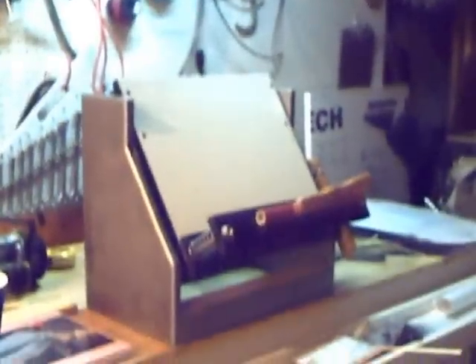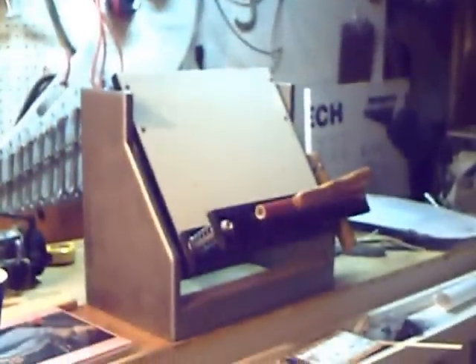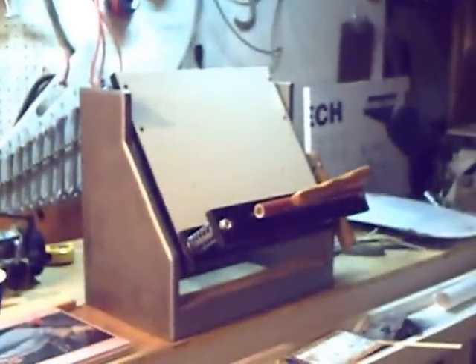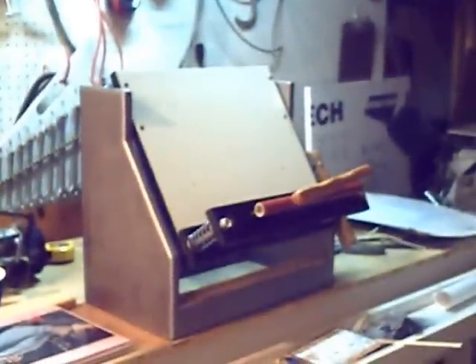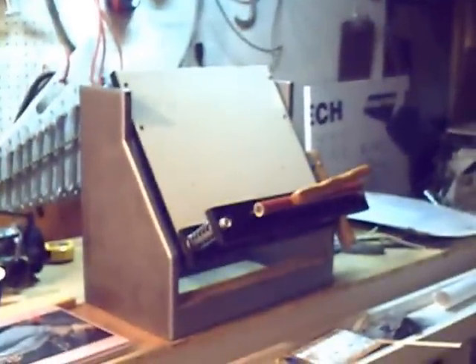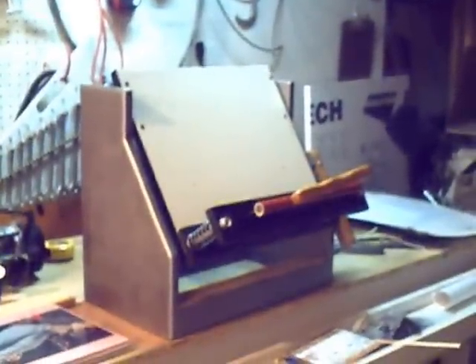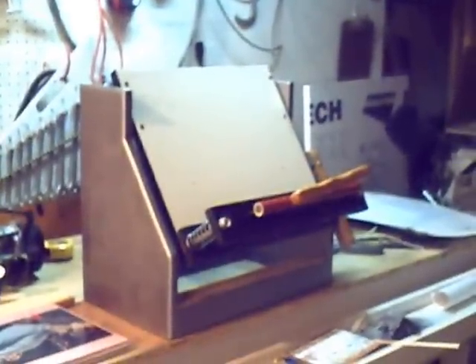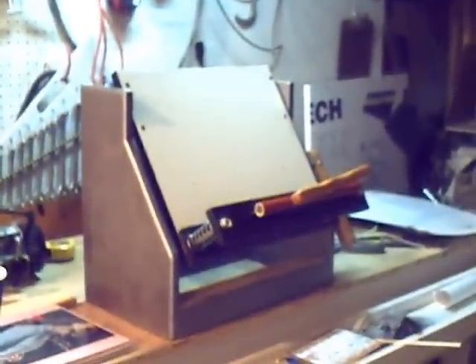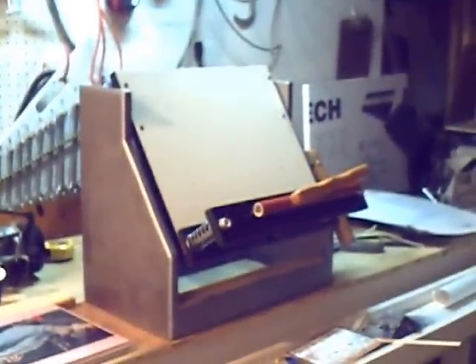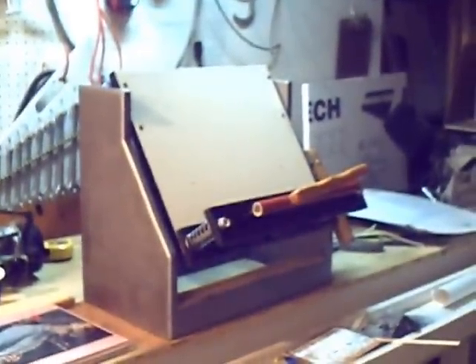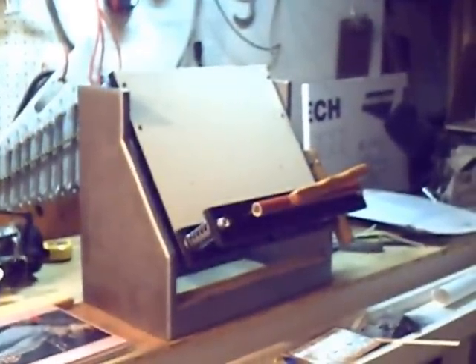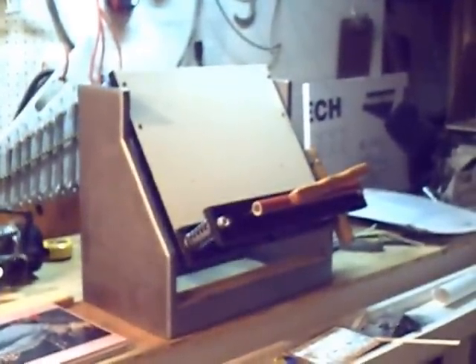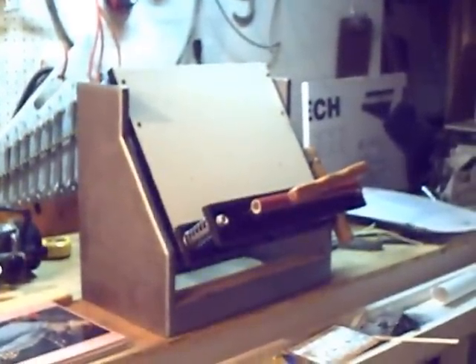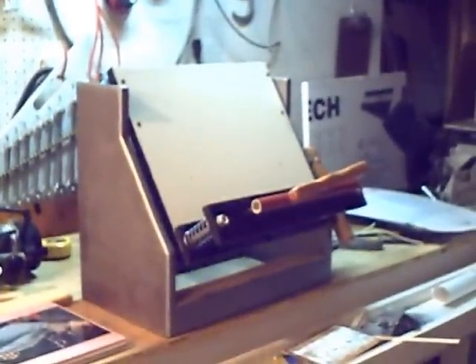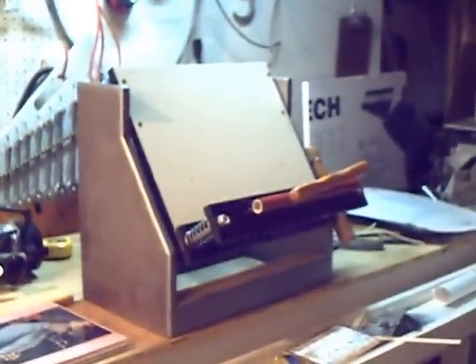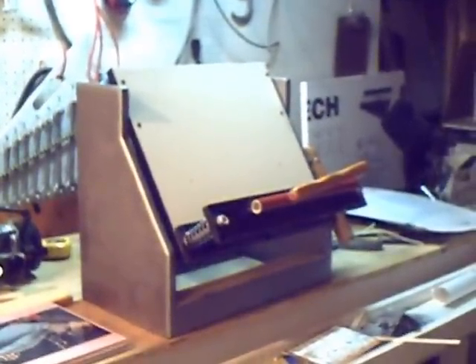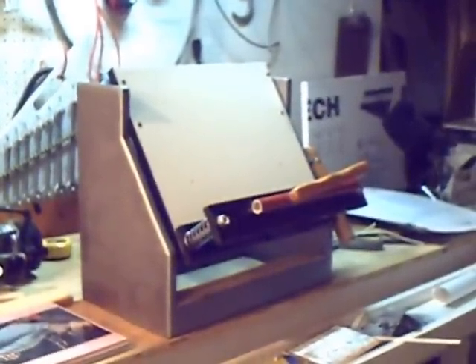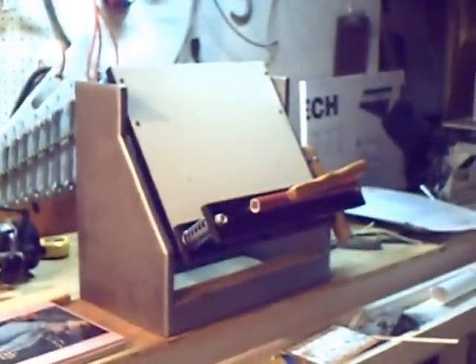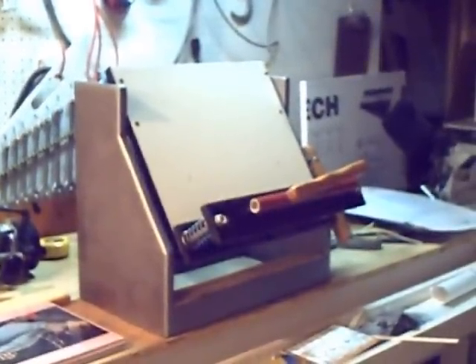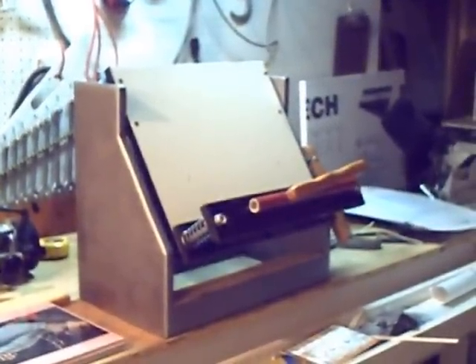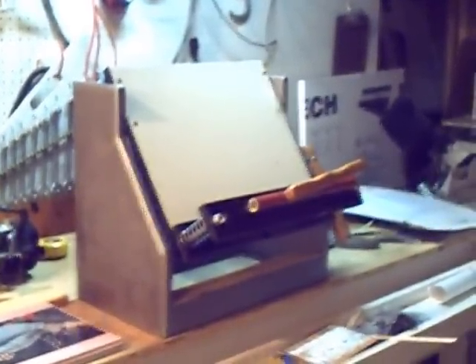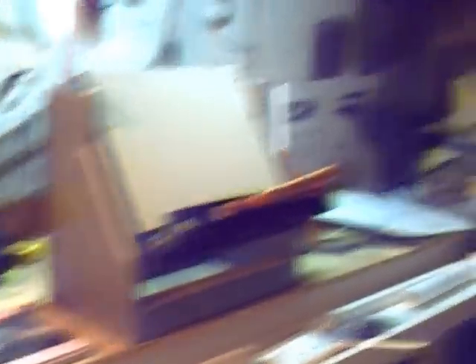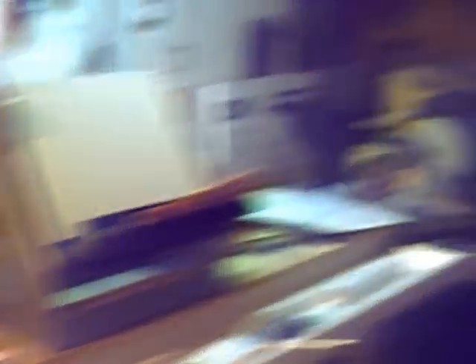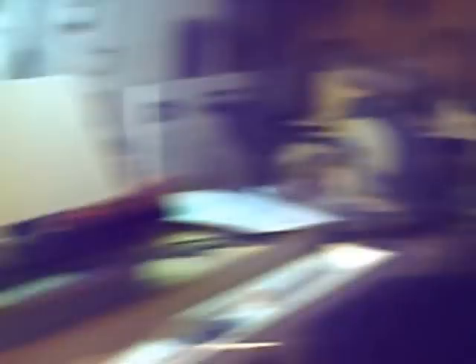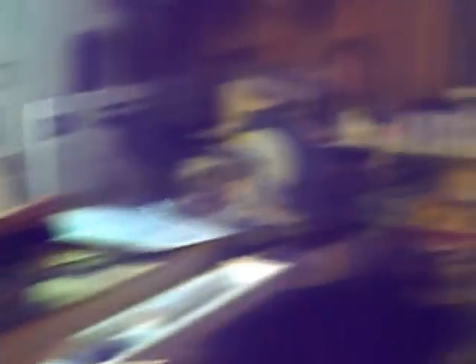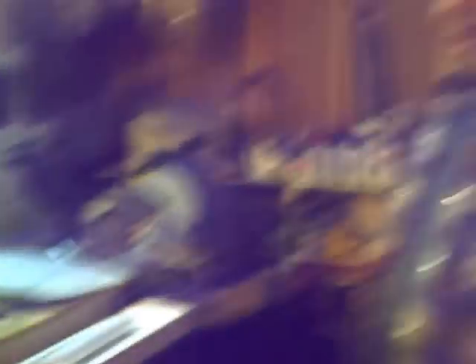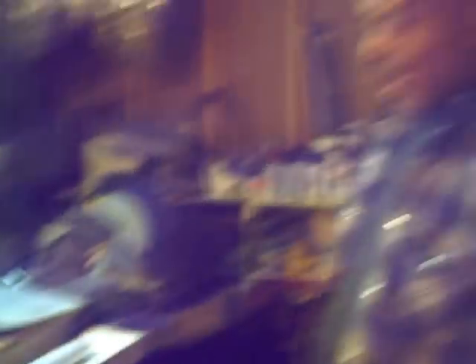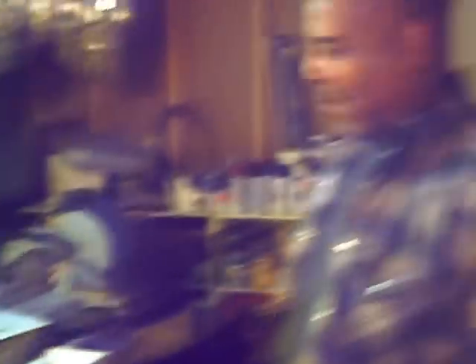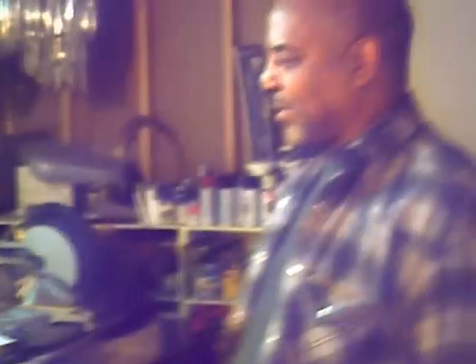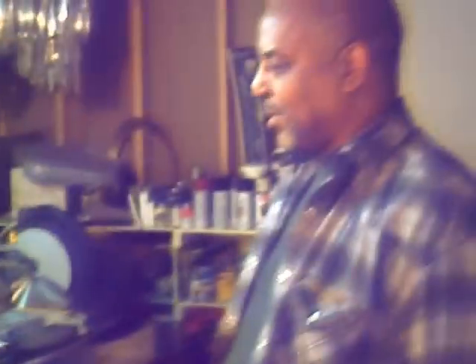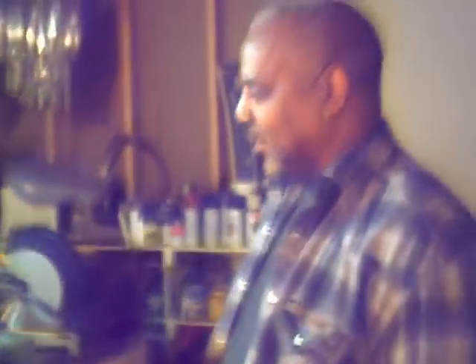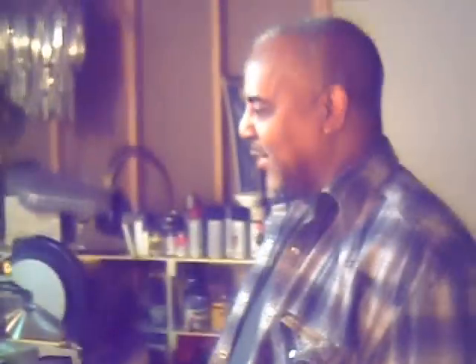That's nice. And what this actually does is it's actually a book binding machine, is that right? Absolutely.